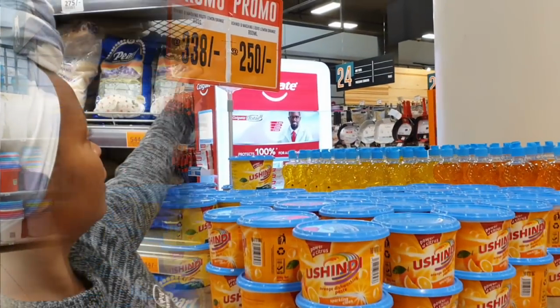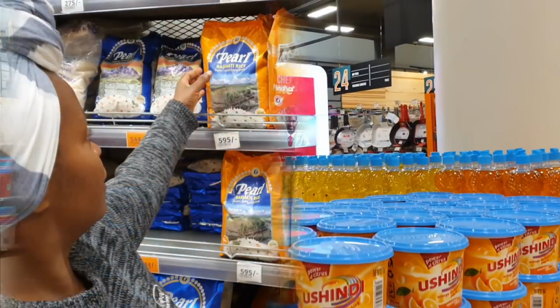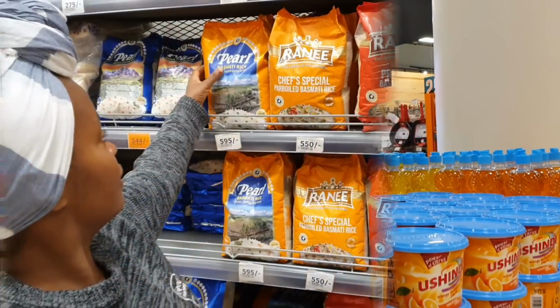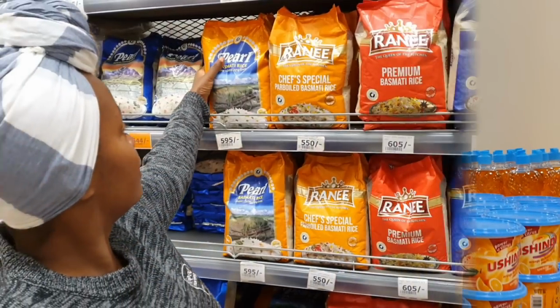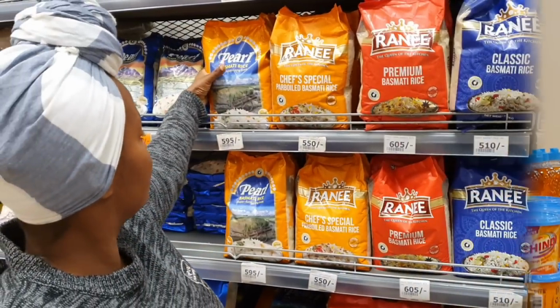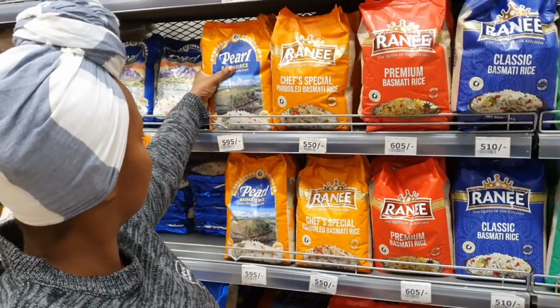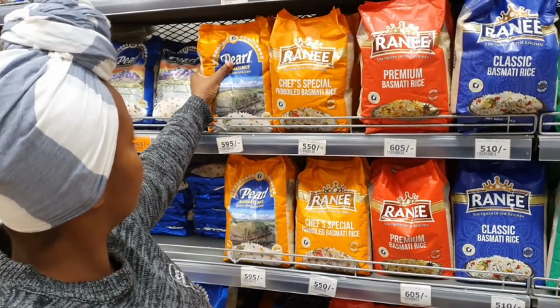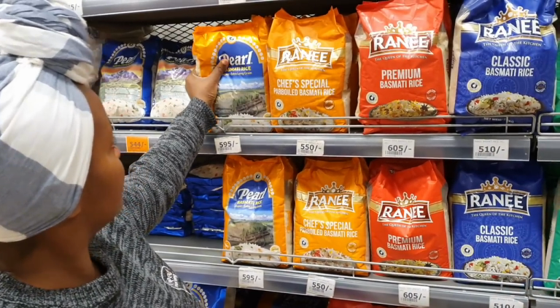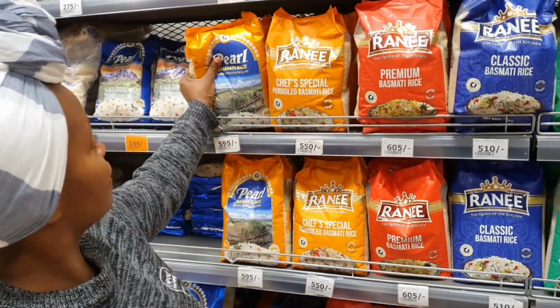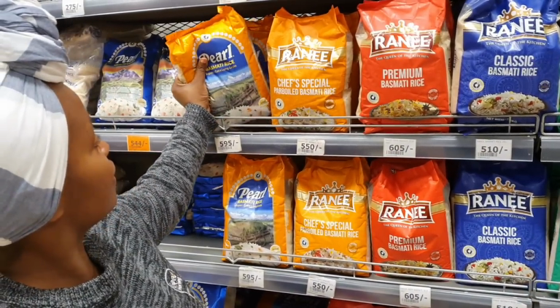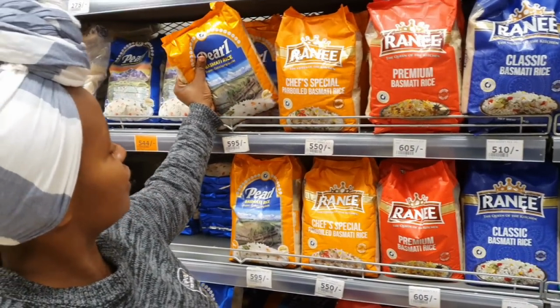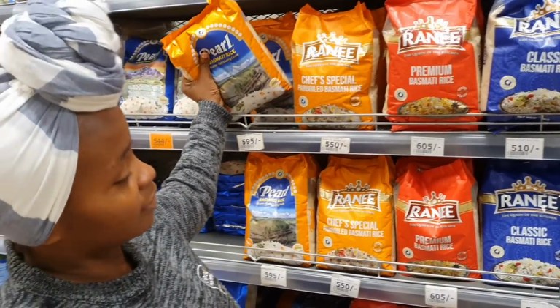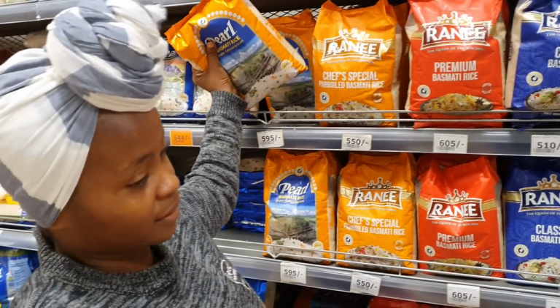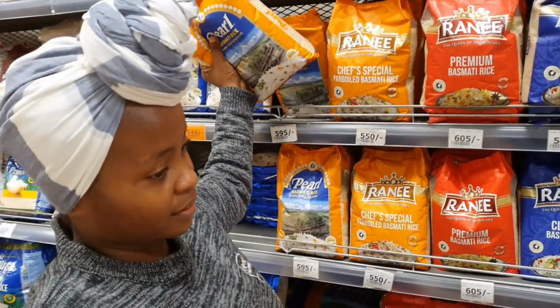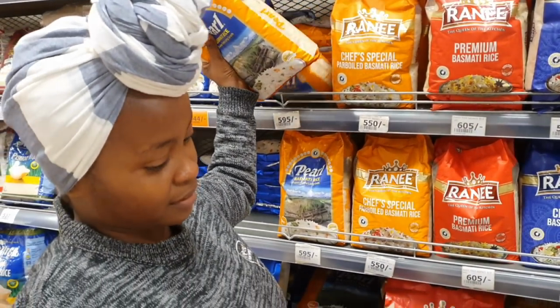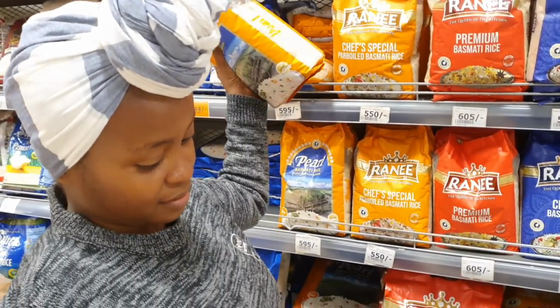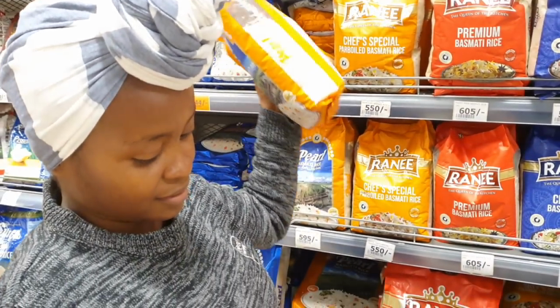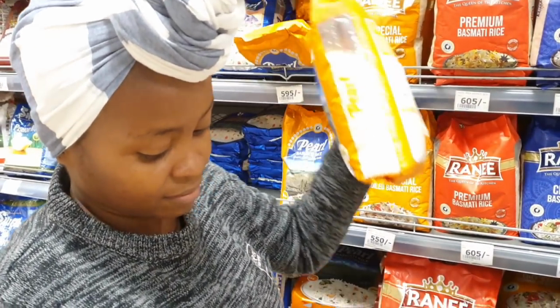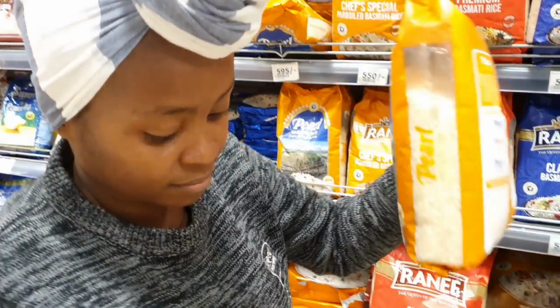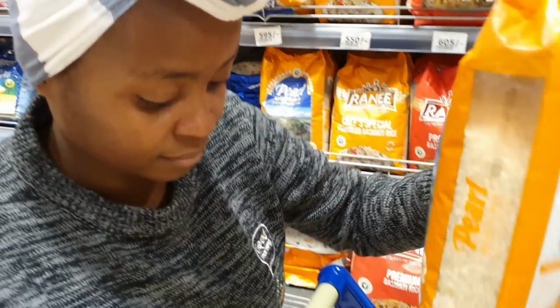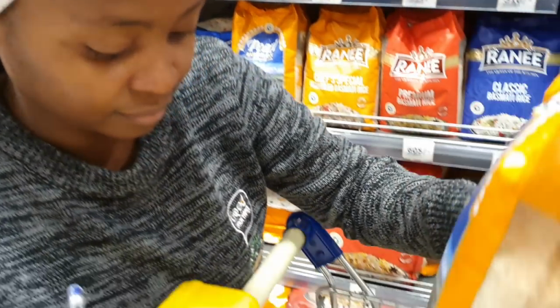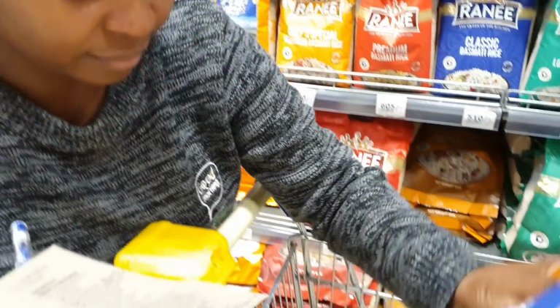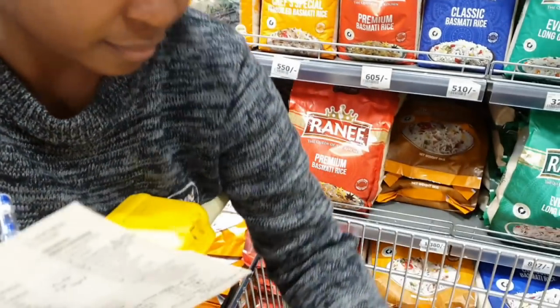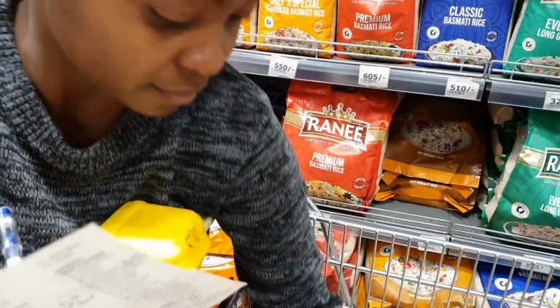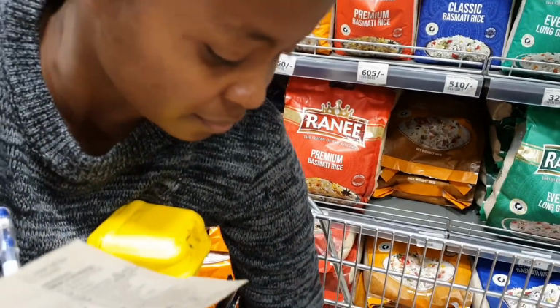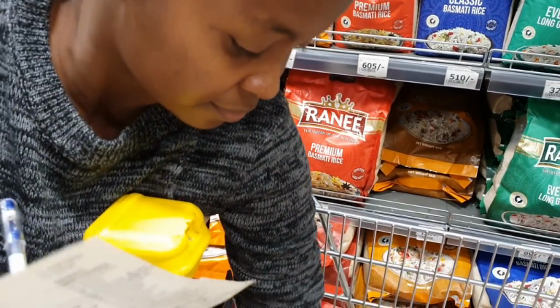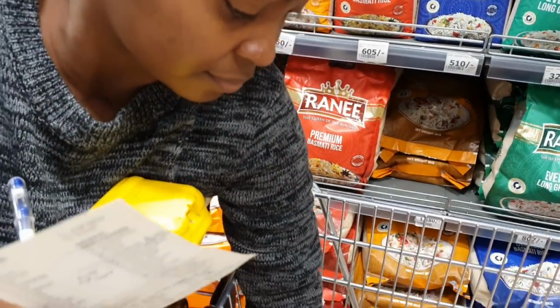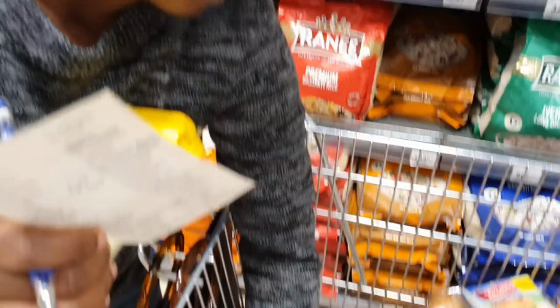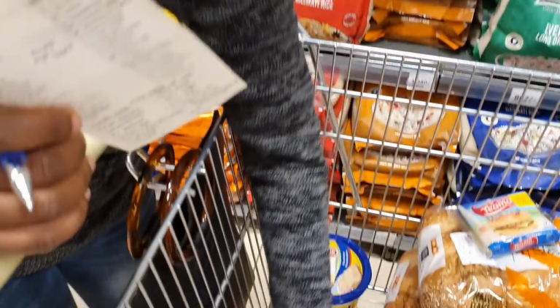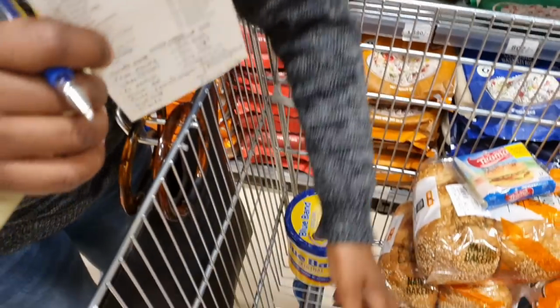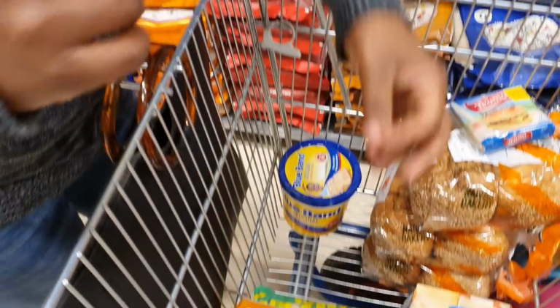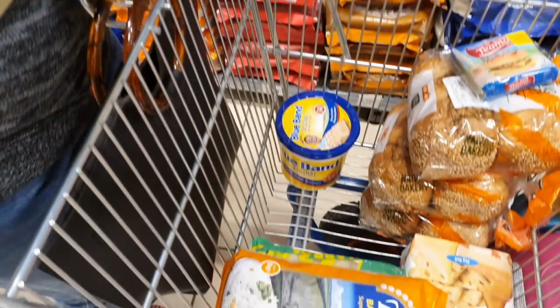This is the rice you've all been asking me about — it's the Pearl Basmati Rice, super extra long grain rice.